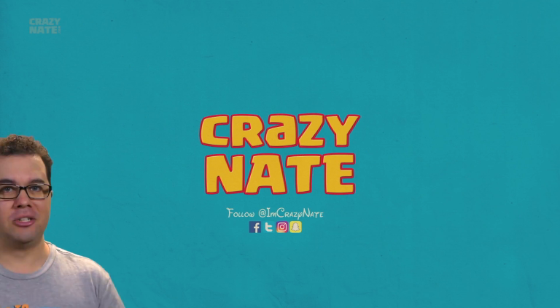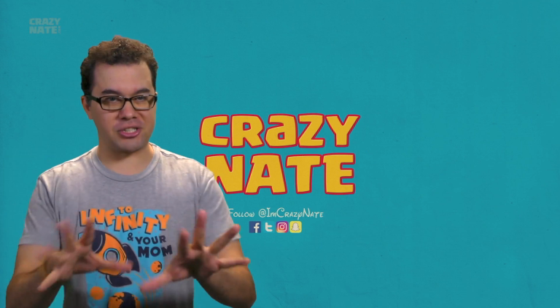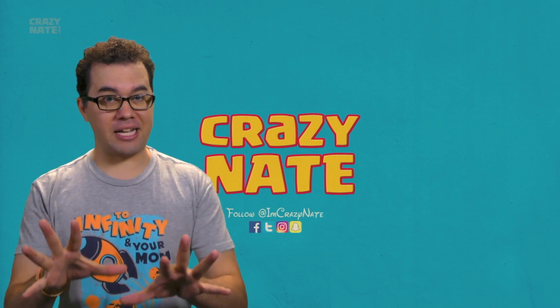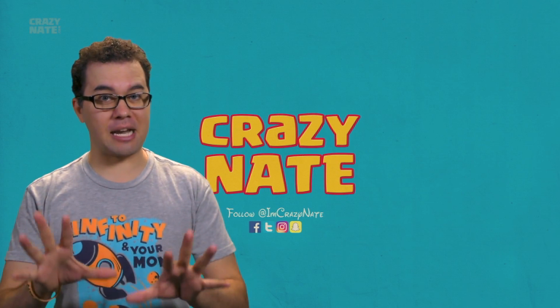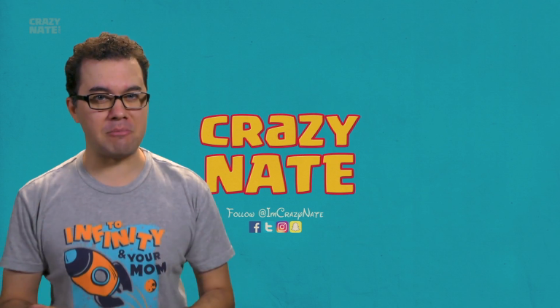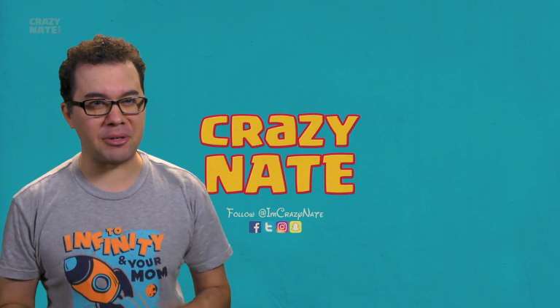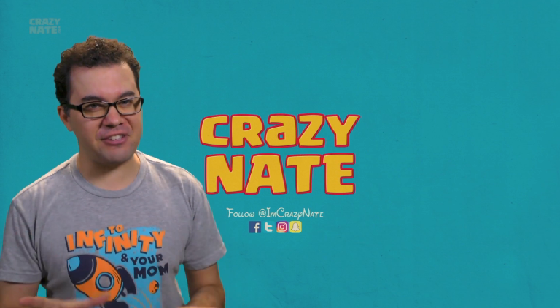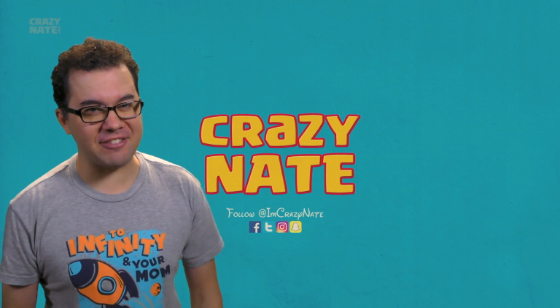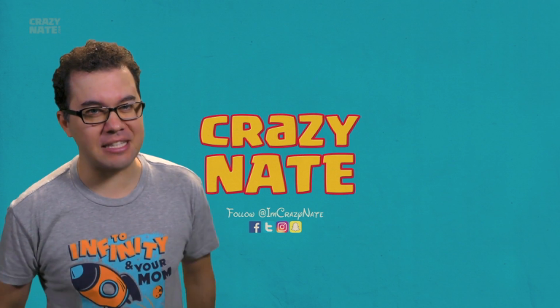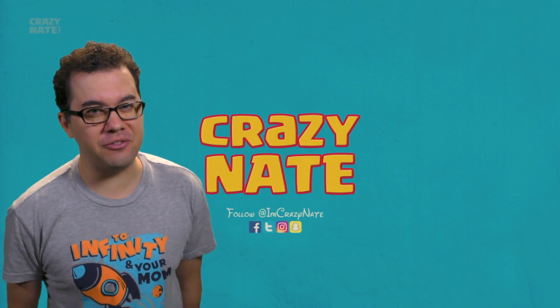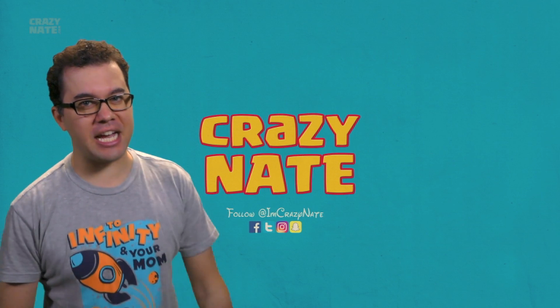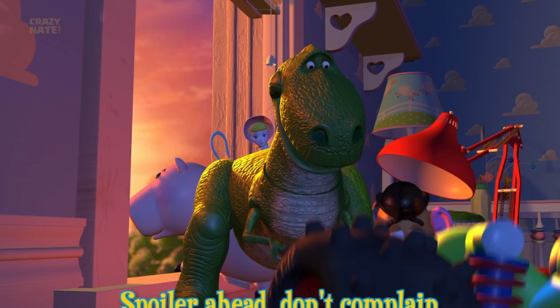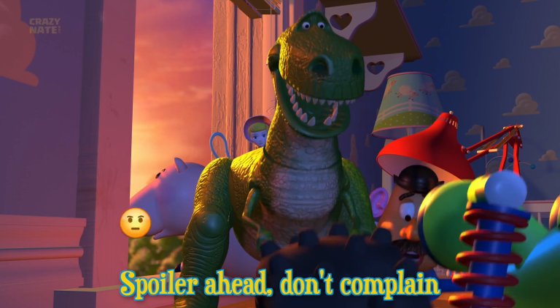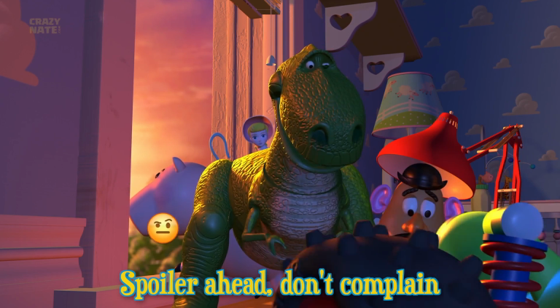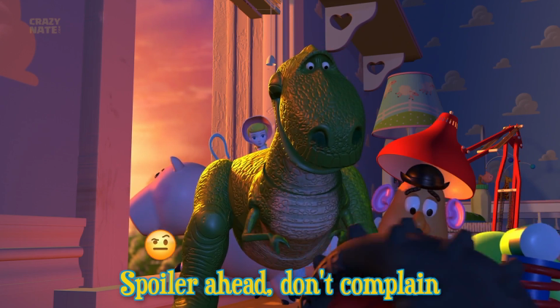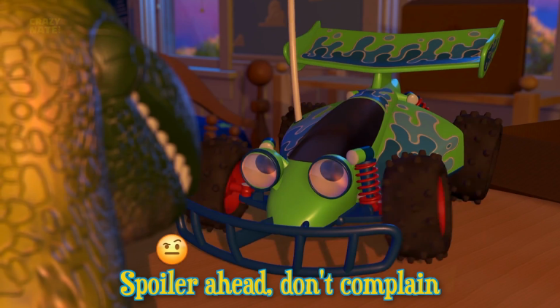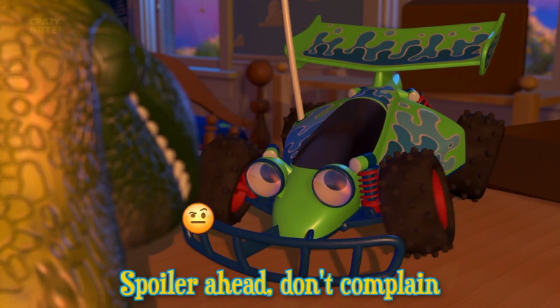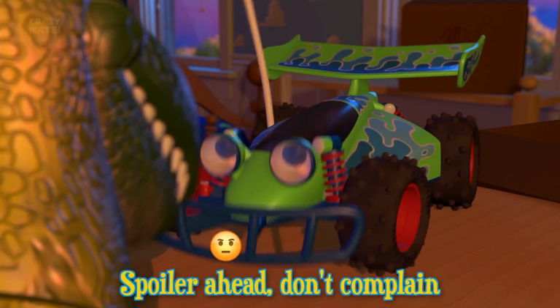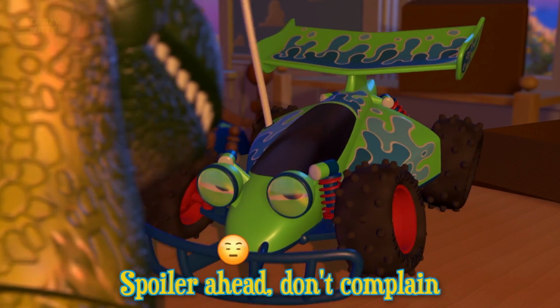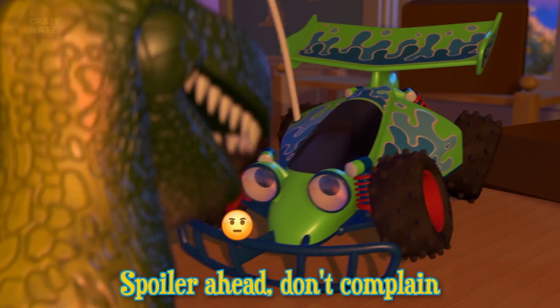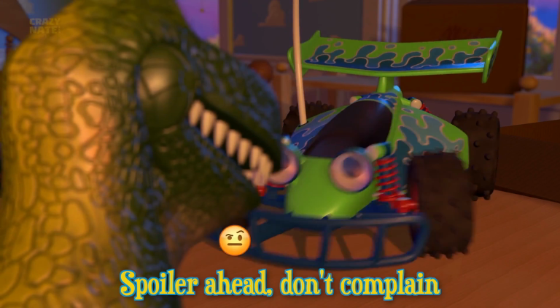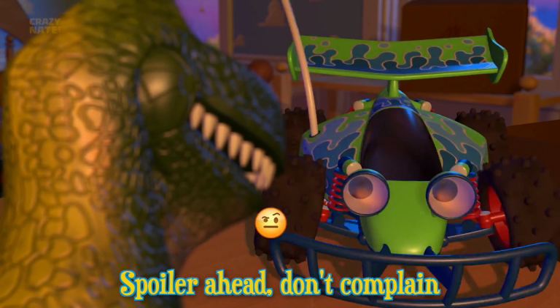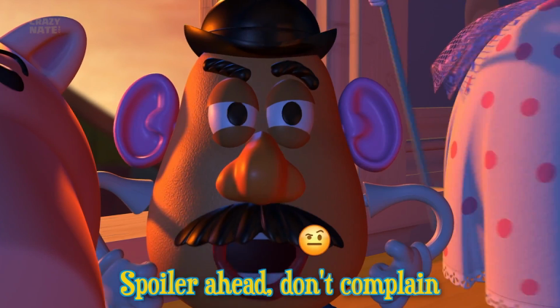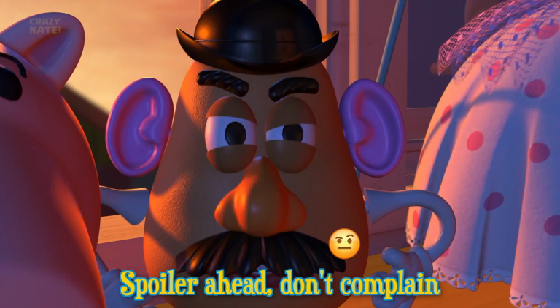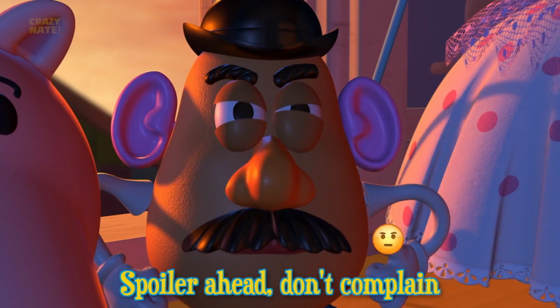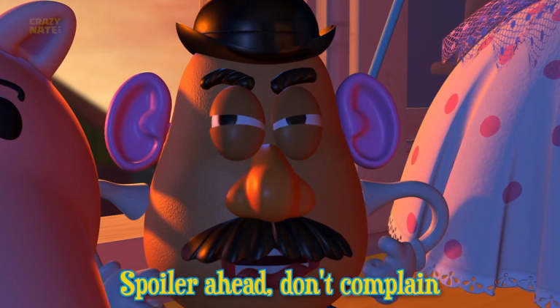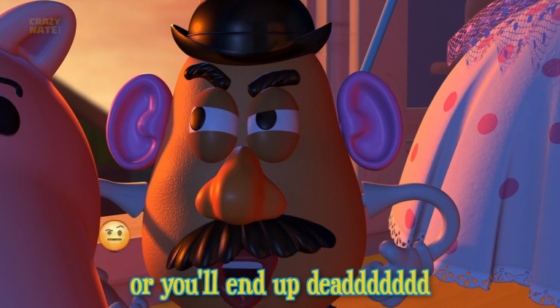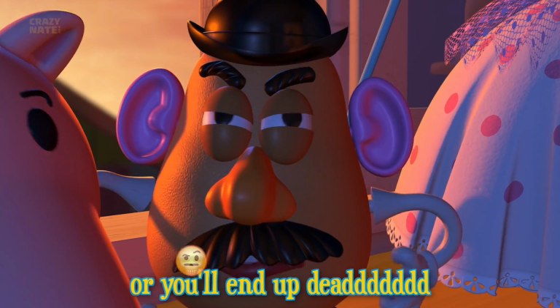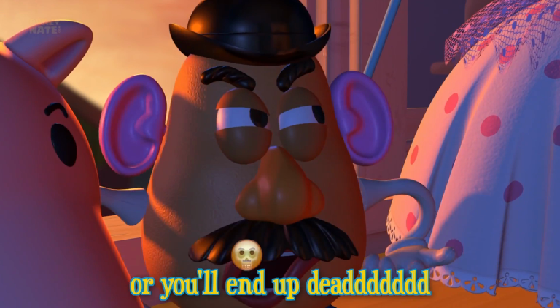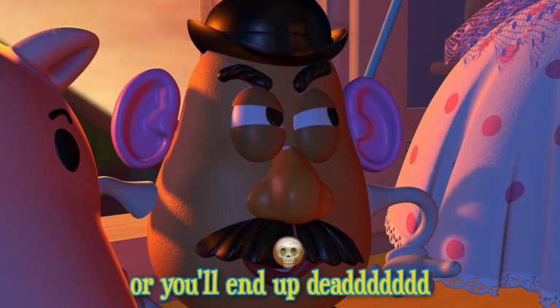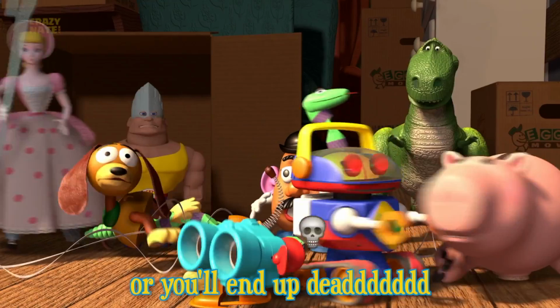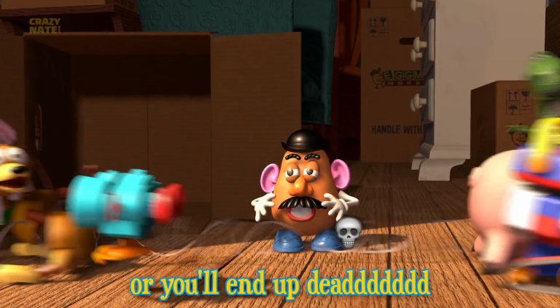Just like last time, remember if you haven't seen the movie yet, spoiler ahead — don't complain or you'll end up dead.